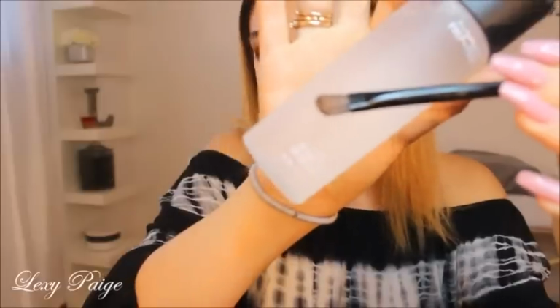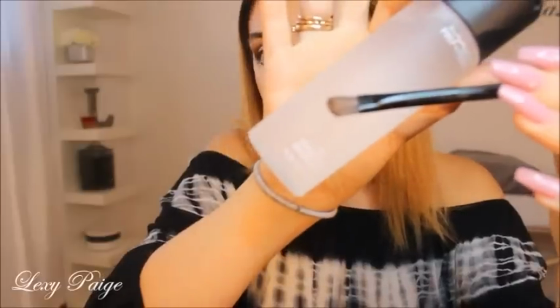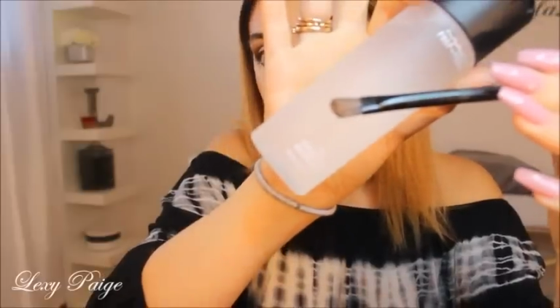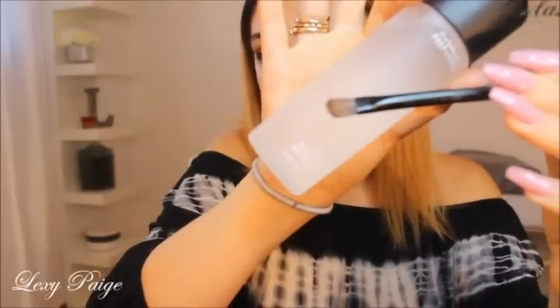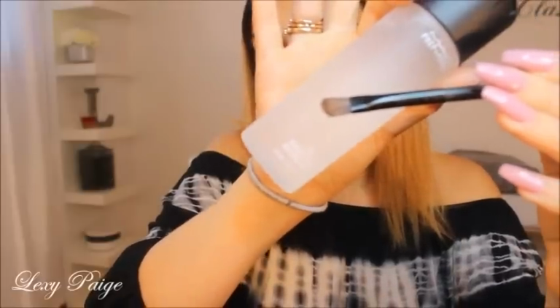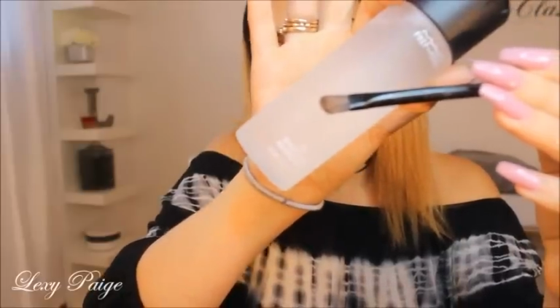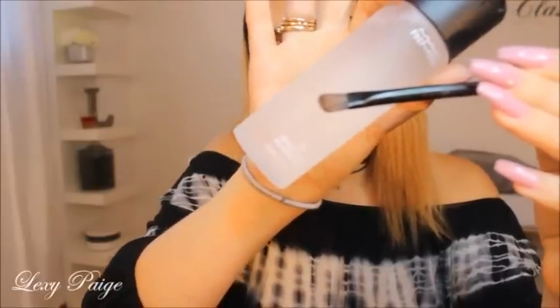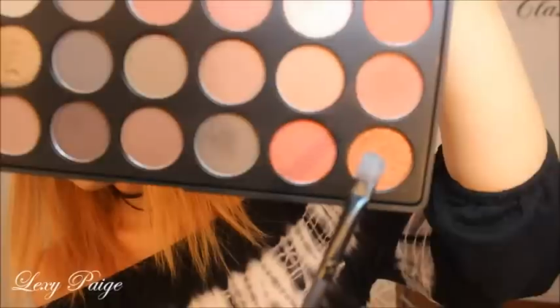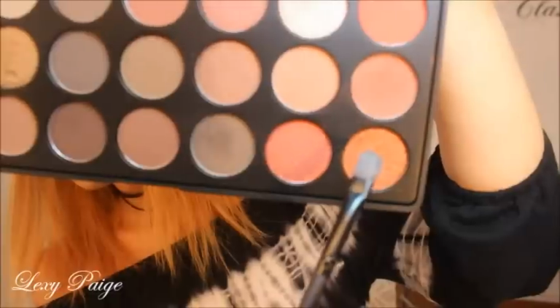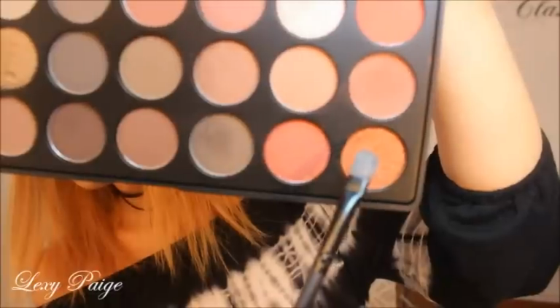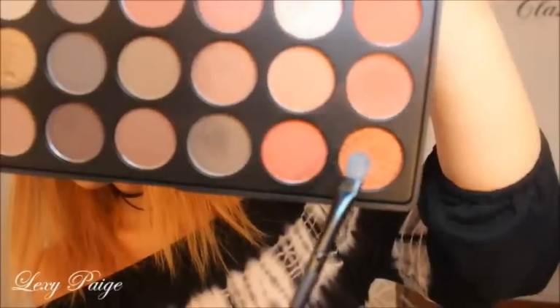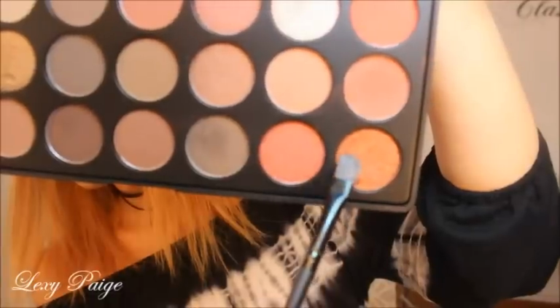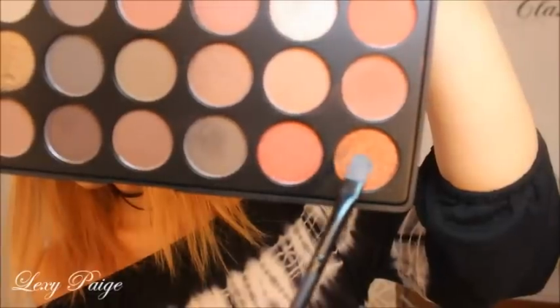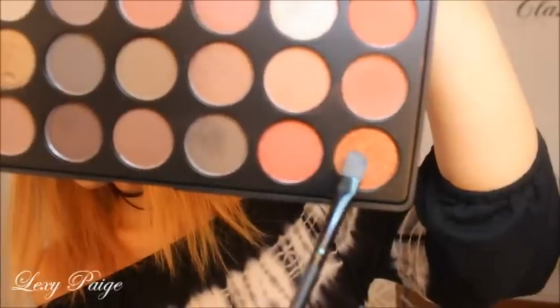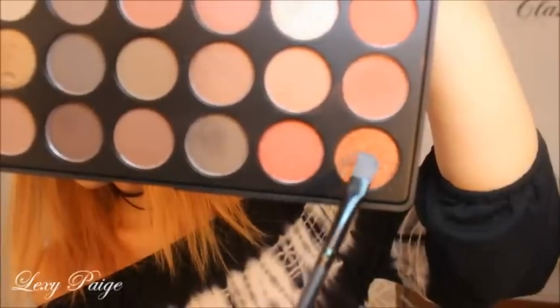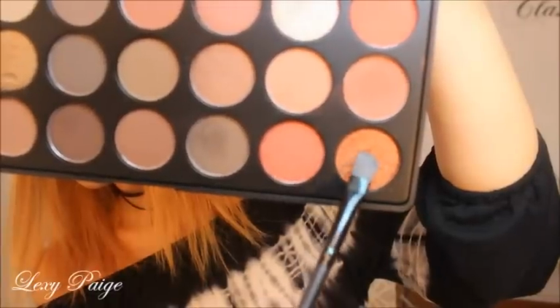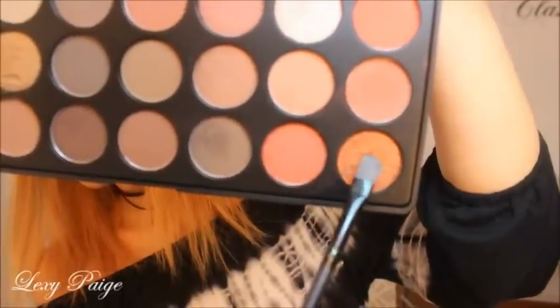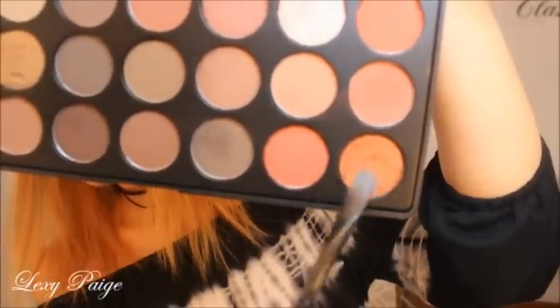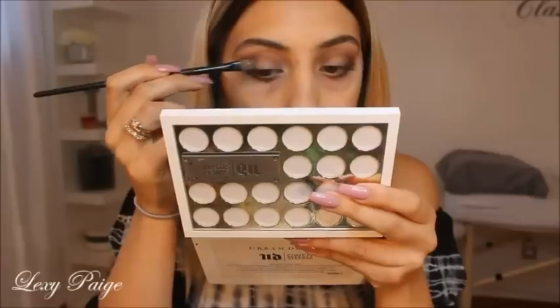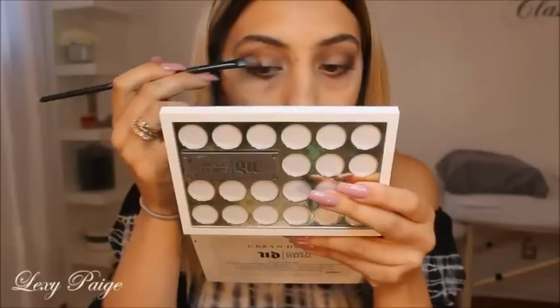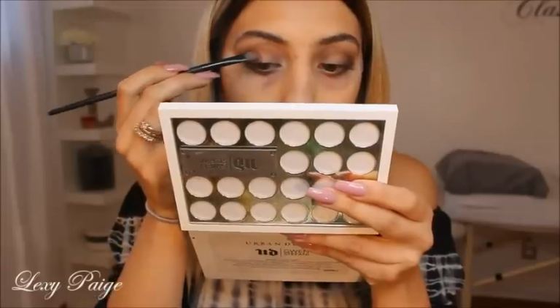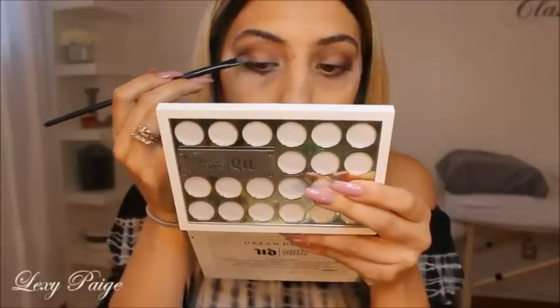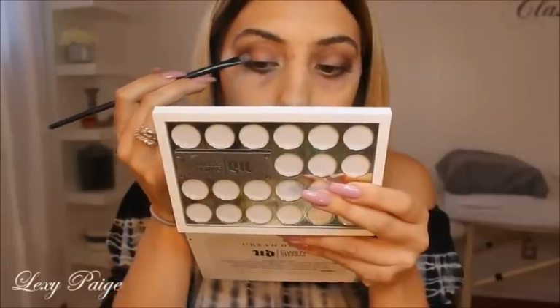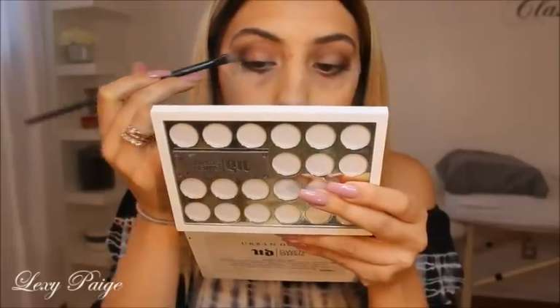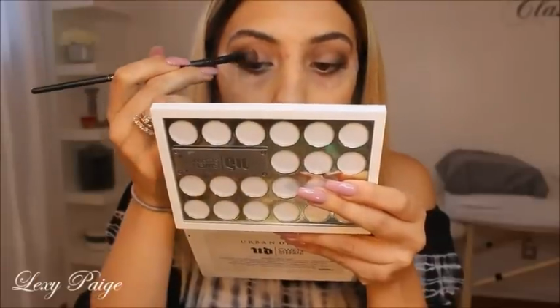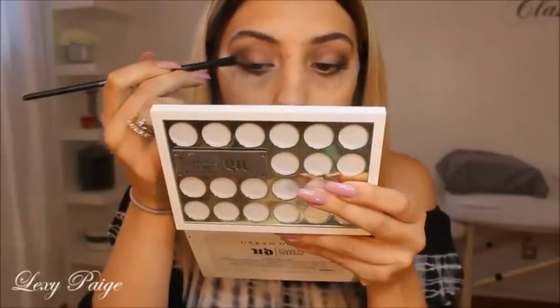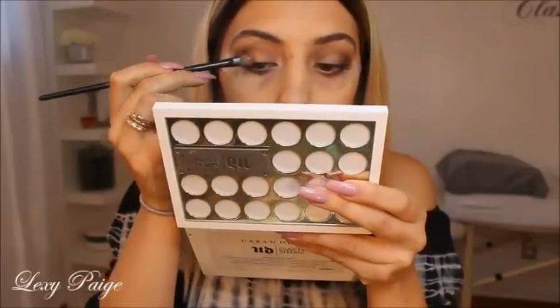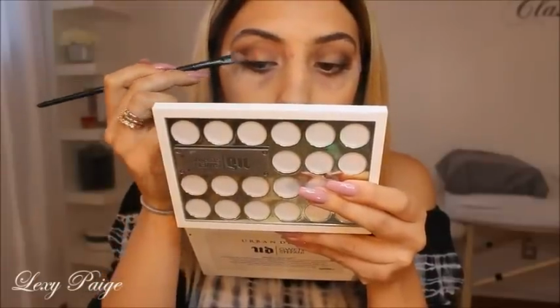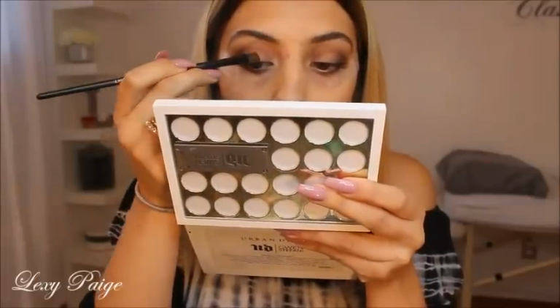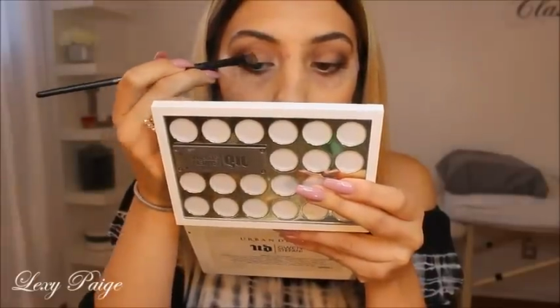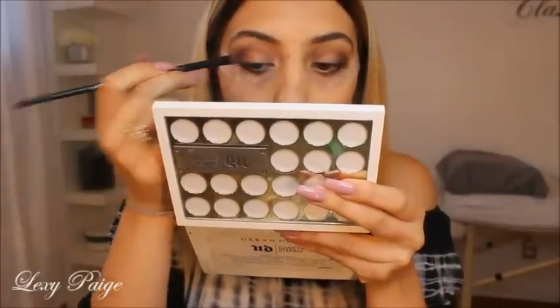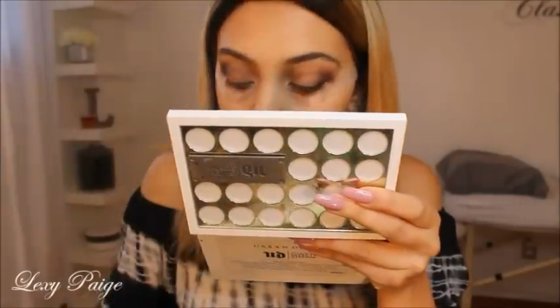Going in with the Fix Plus and spraying it on this brush, I'll be going in with this orange metallic color and applying that all over the lid, blending it towards the black.